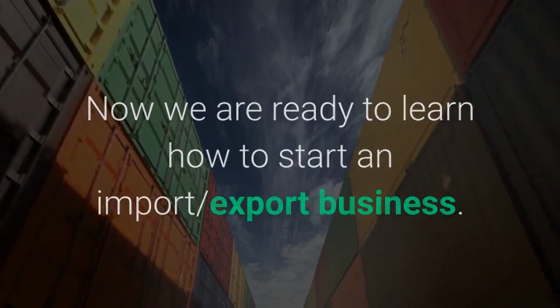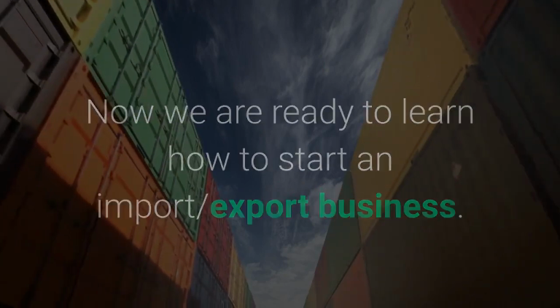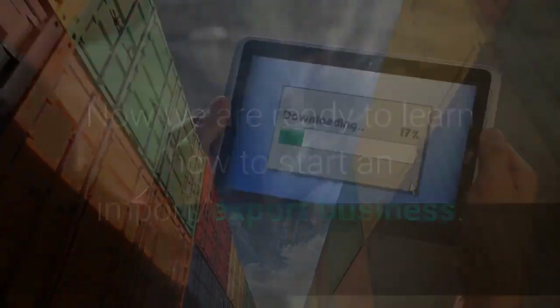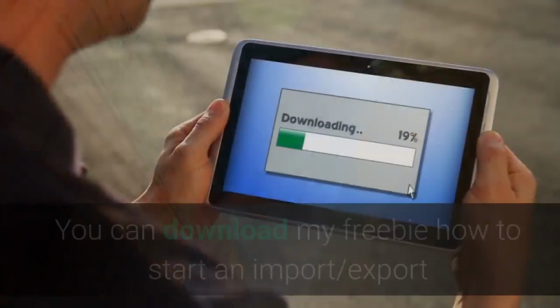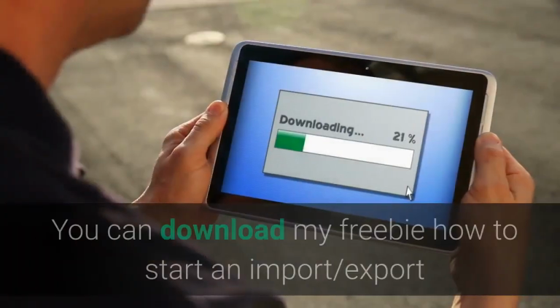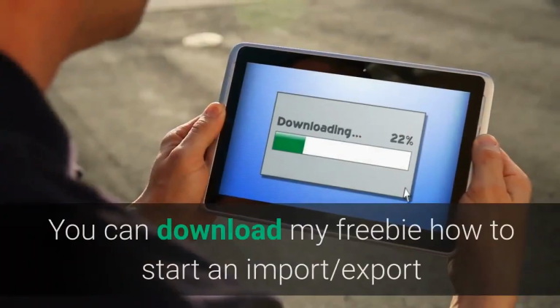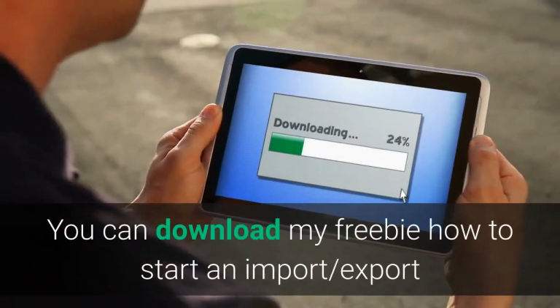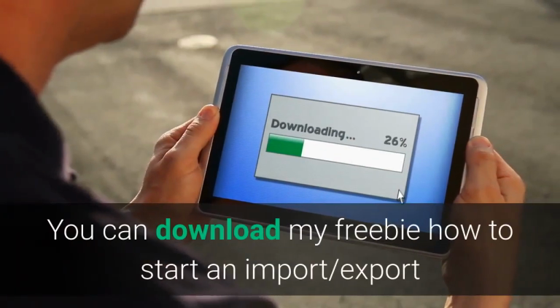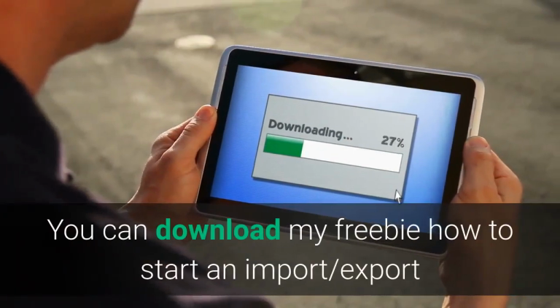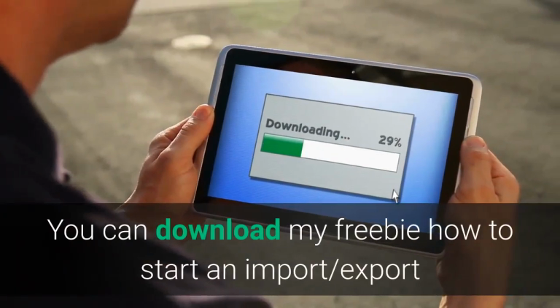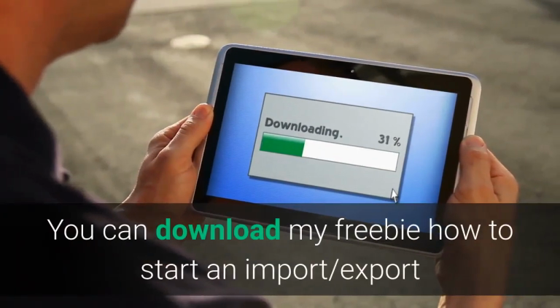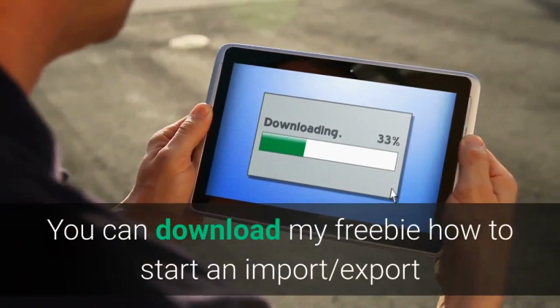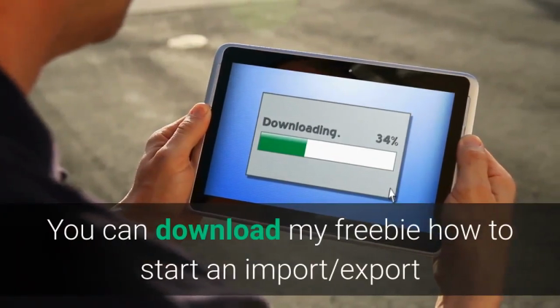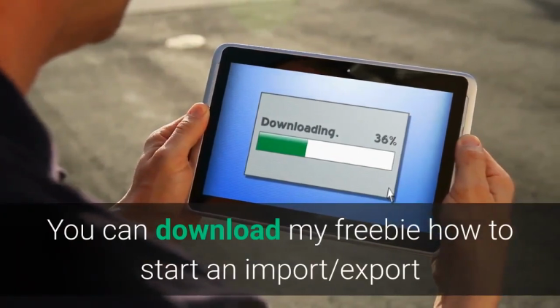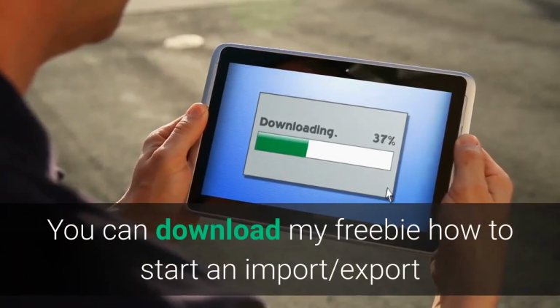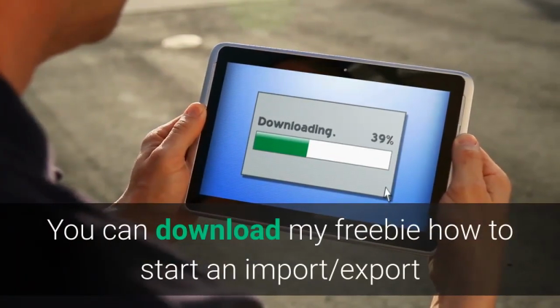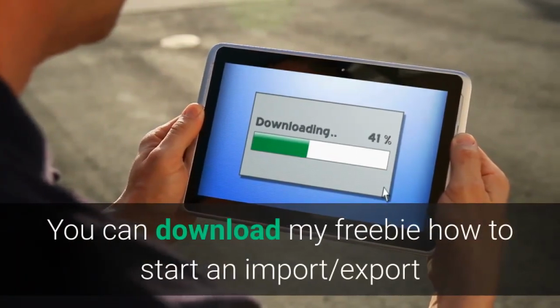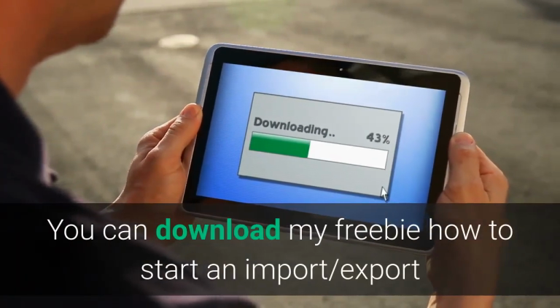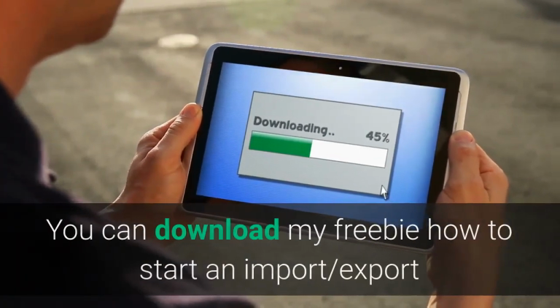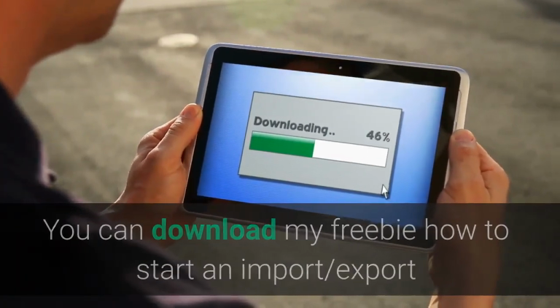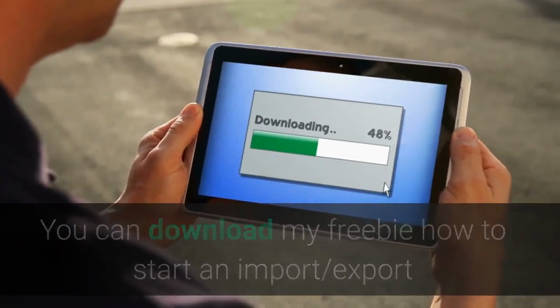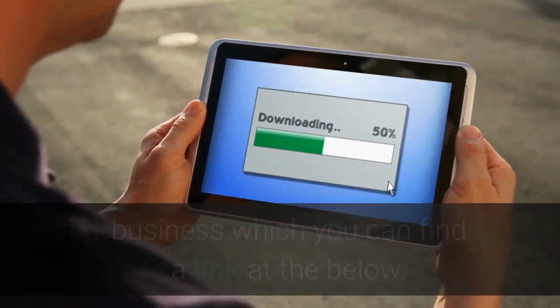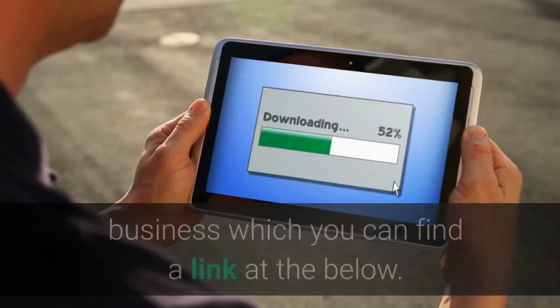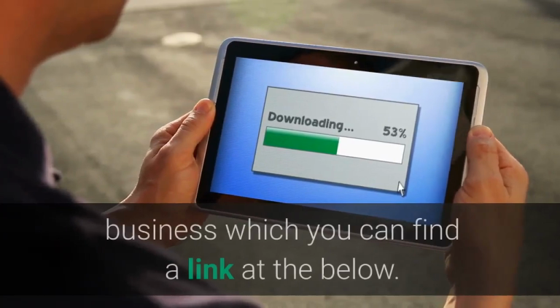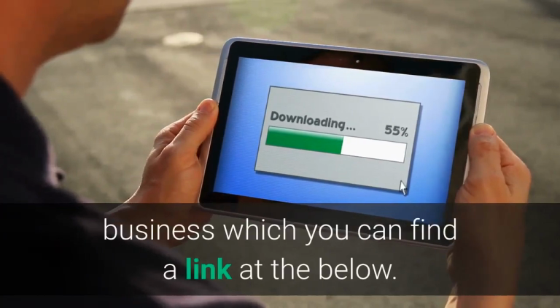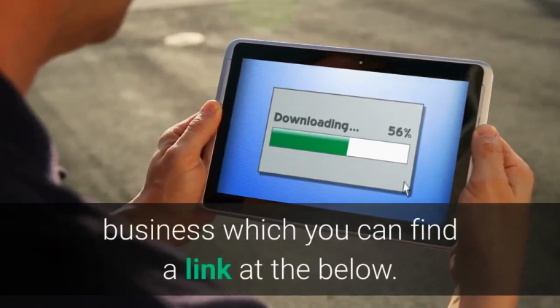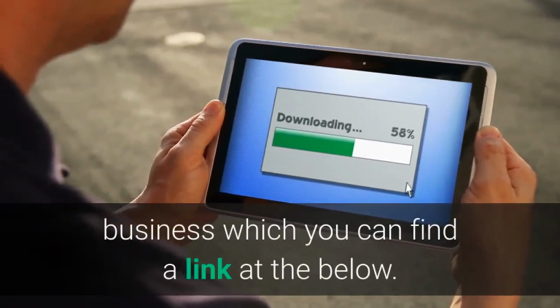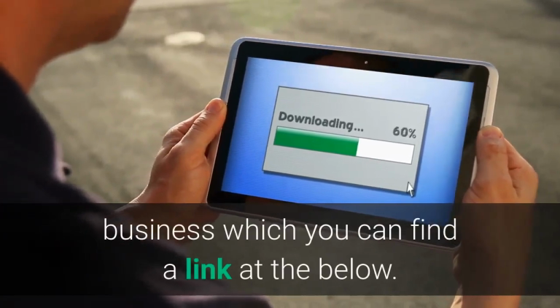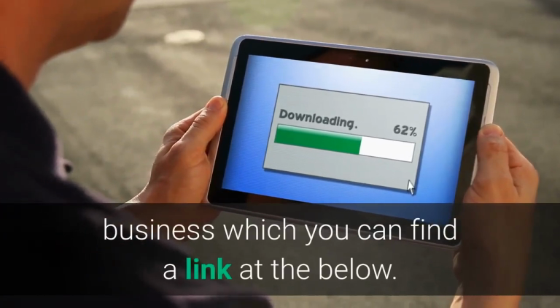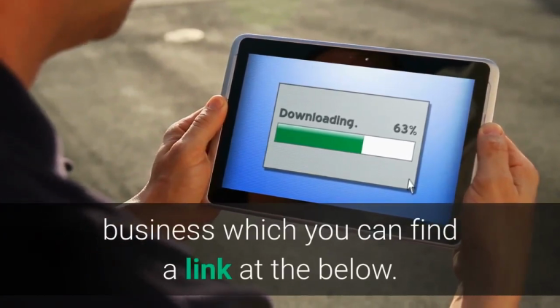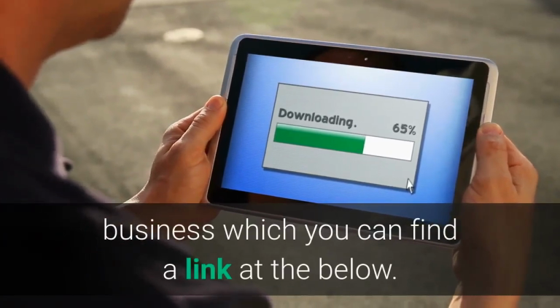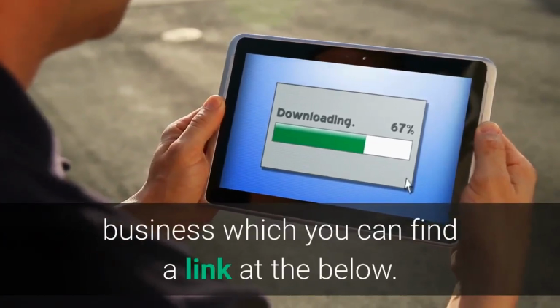You can download my freebie — how to start an import-export business — which you can find a link to below.